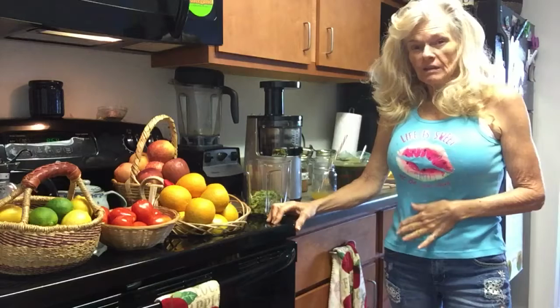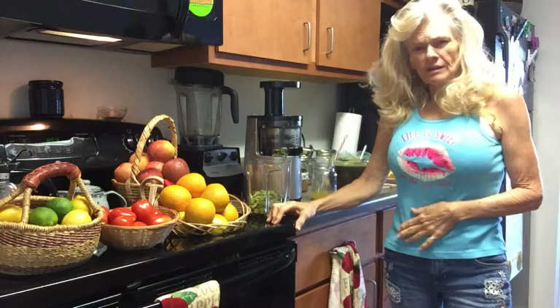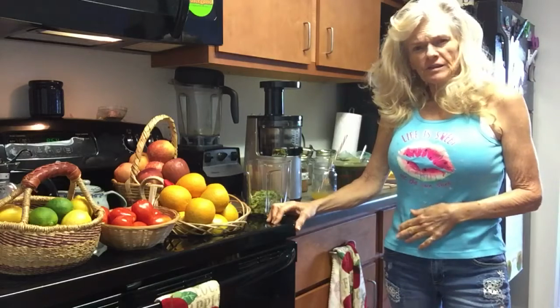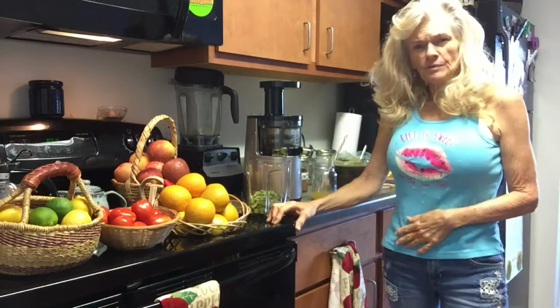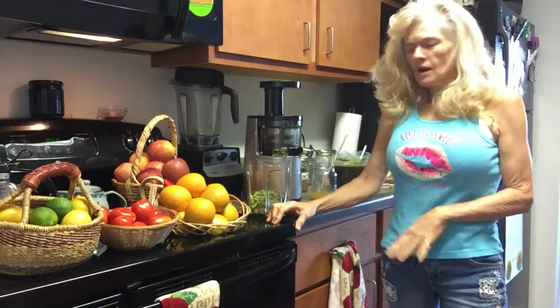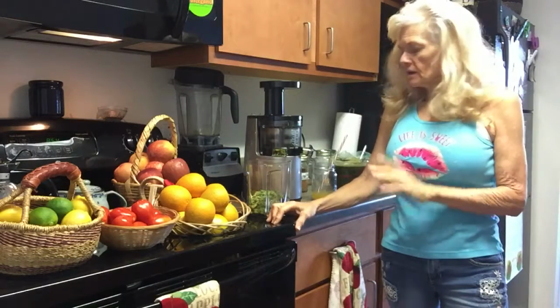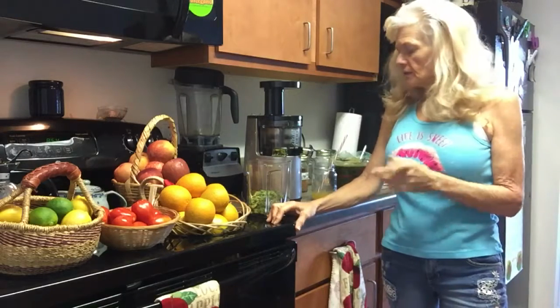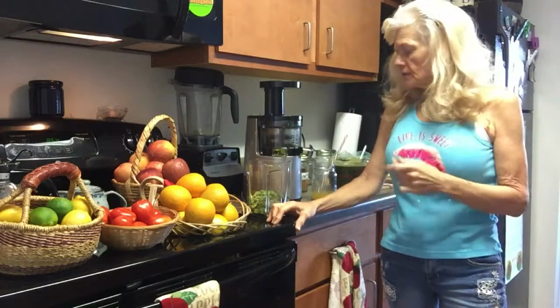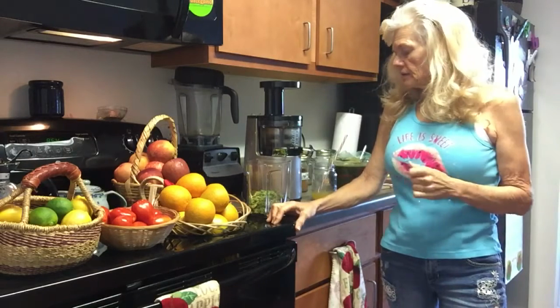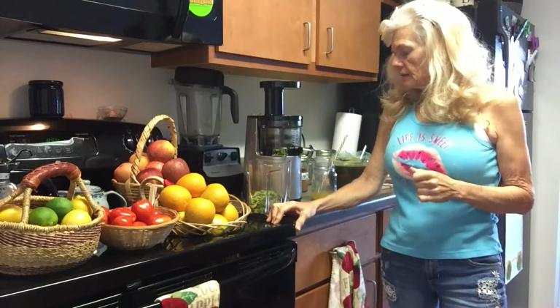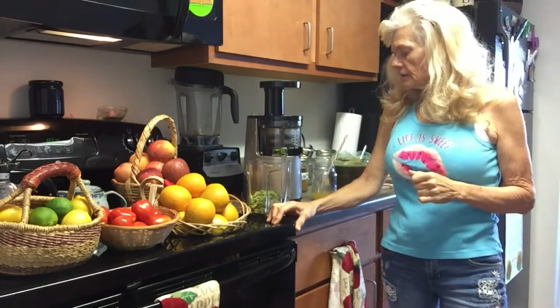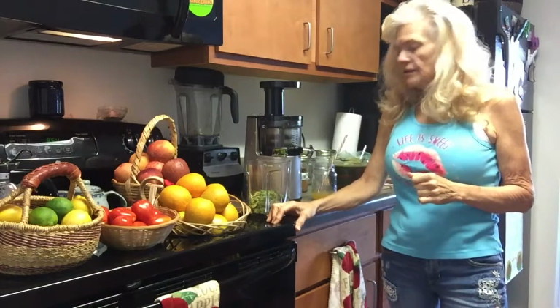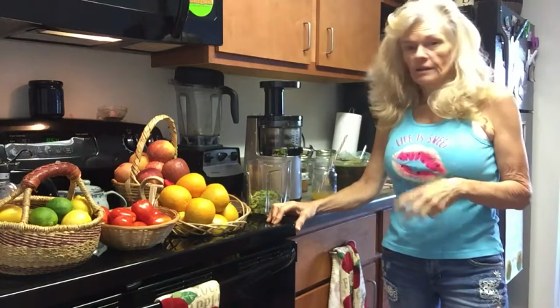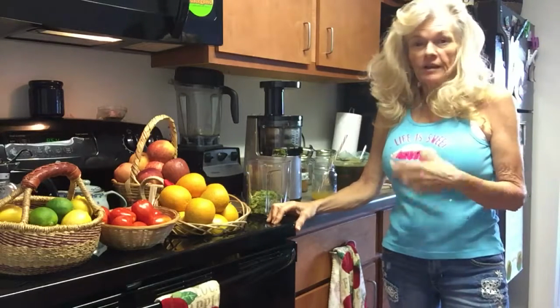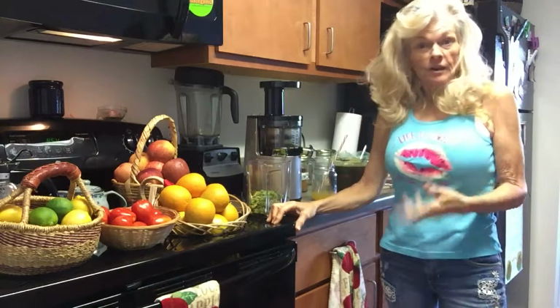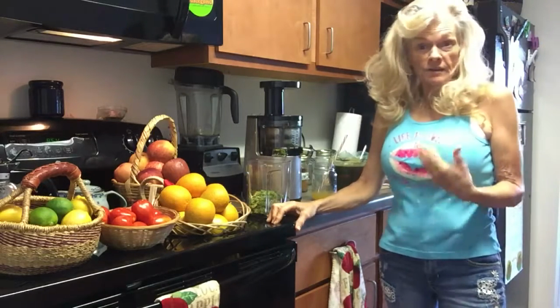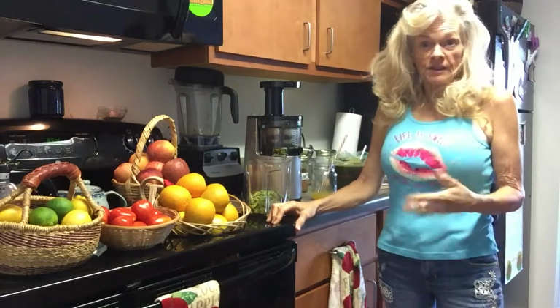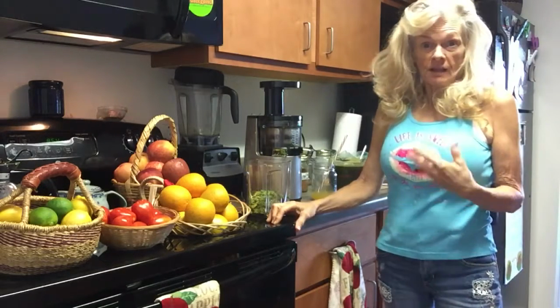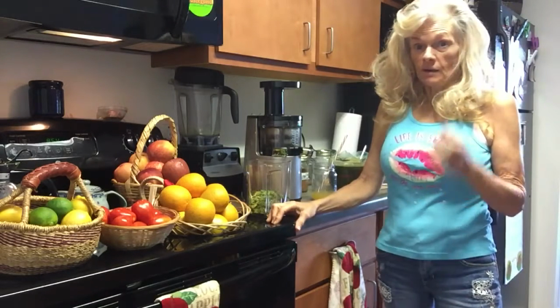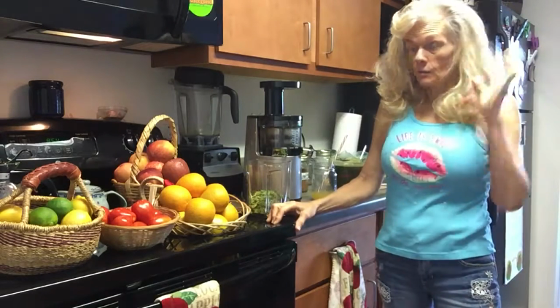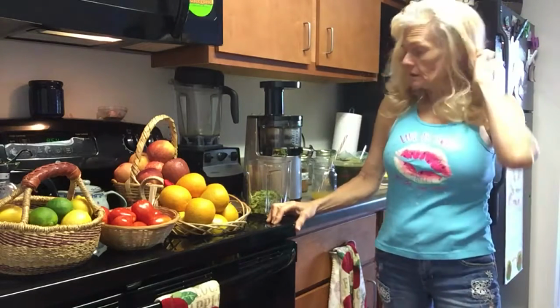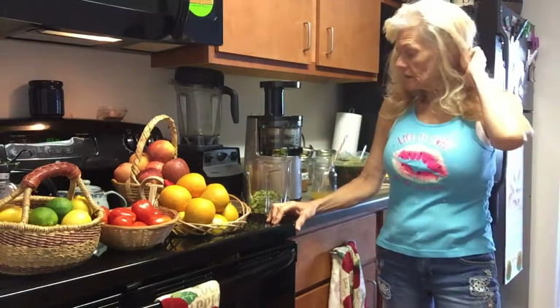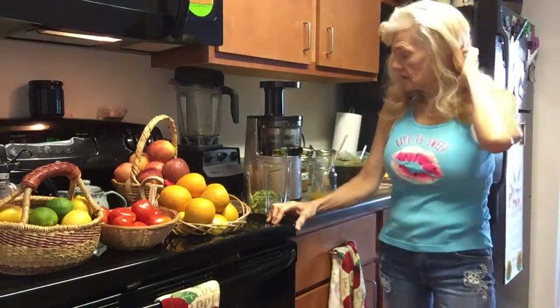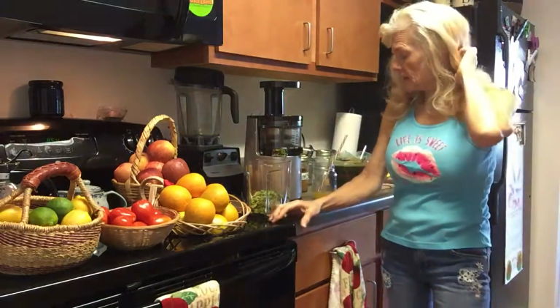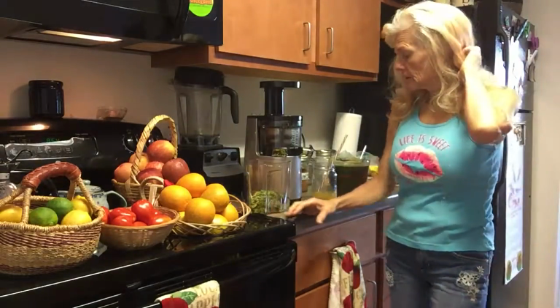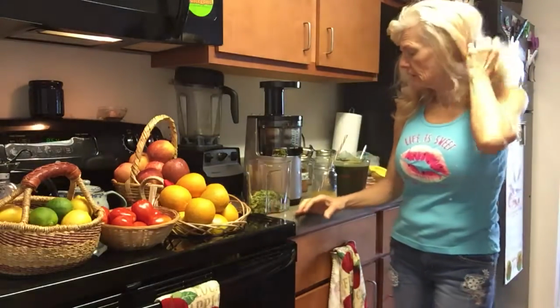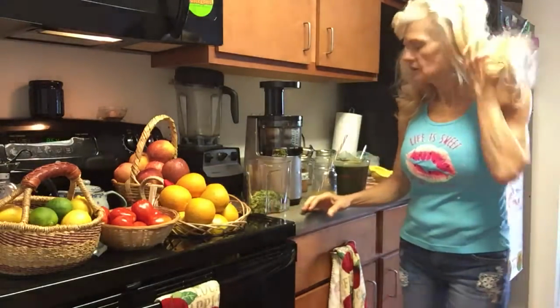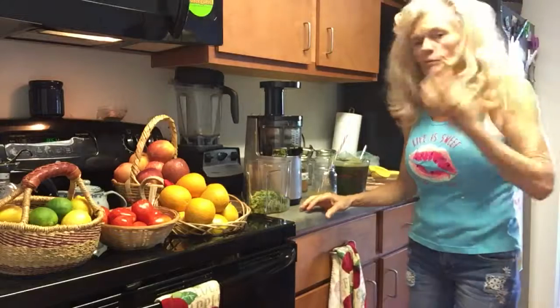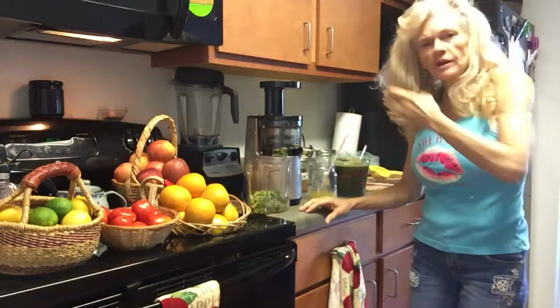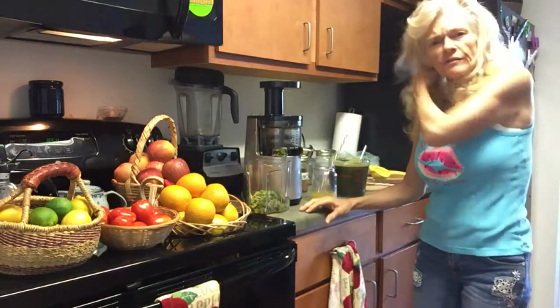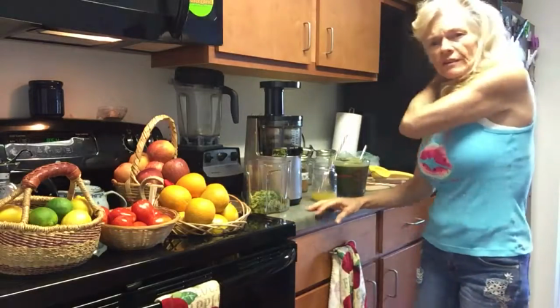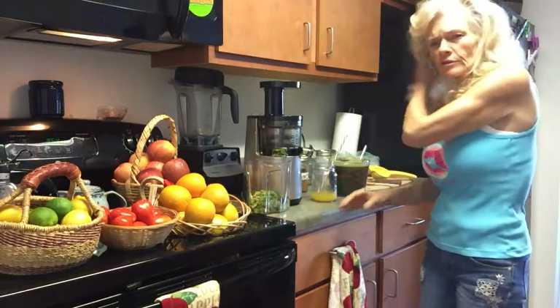It'll hit the spot as far as feeling like you're getting a salad — a really nice salad — and some great flavors.